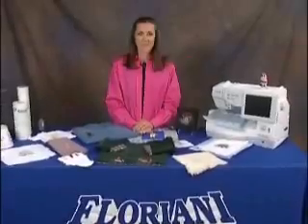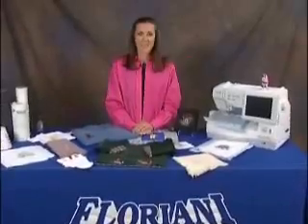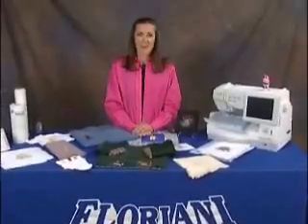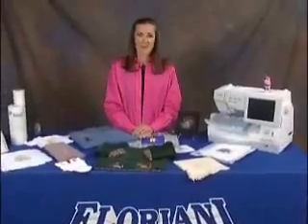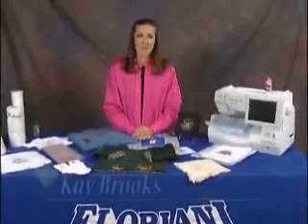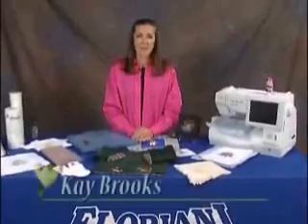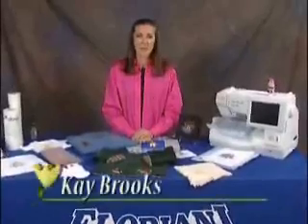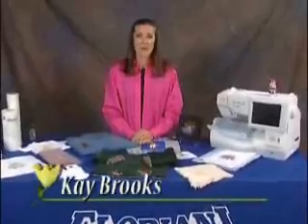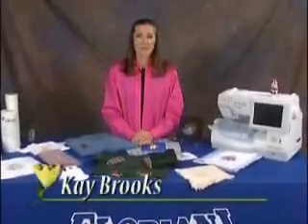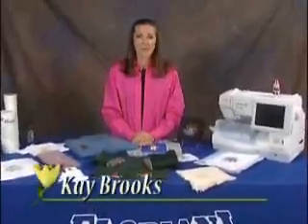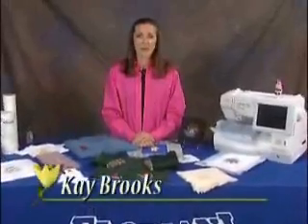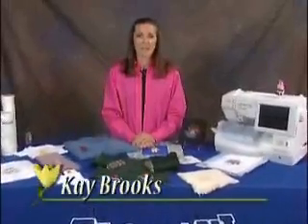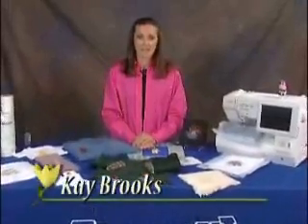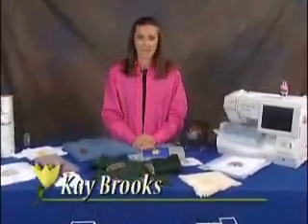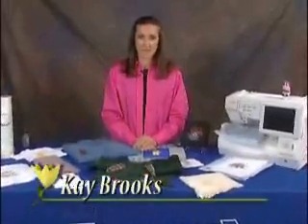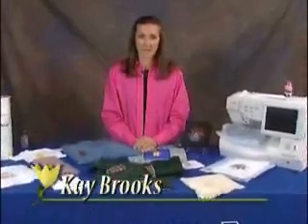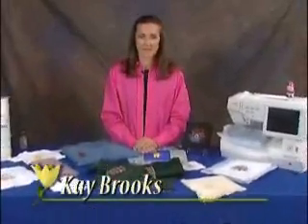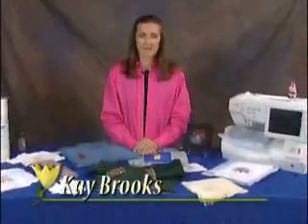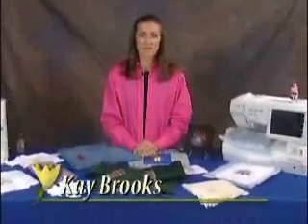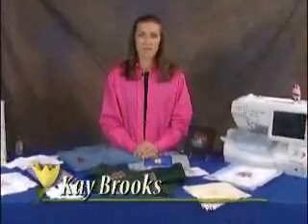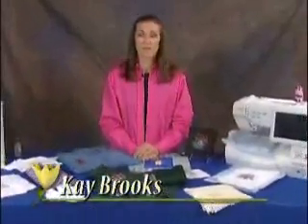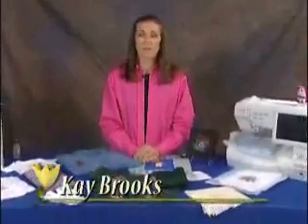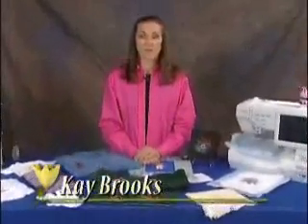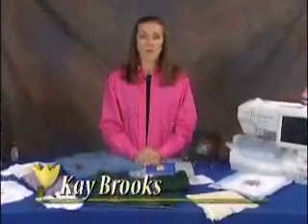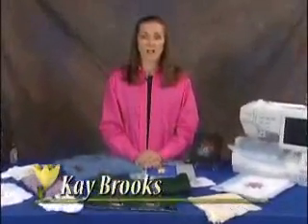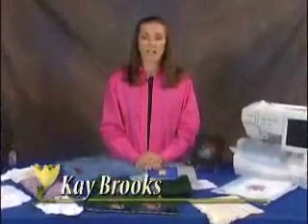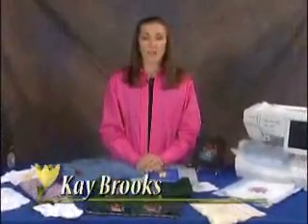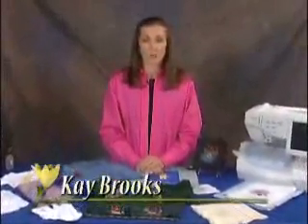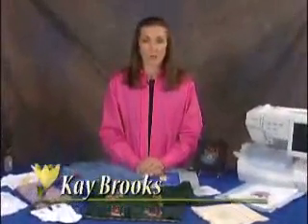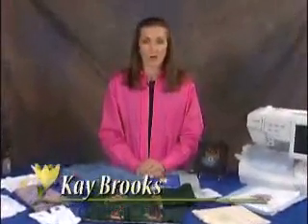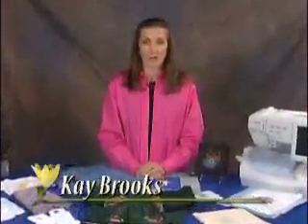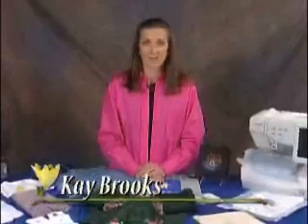Hello, I'm Kay Brooks with R&K Distributing, distributors of Floriani embroidery products.